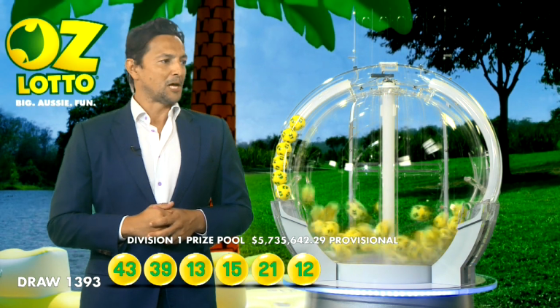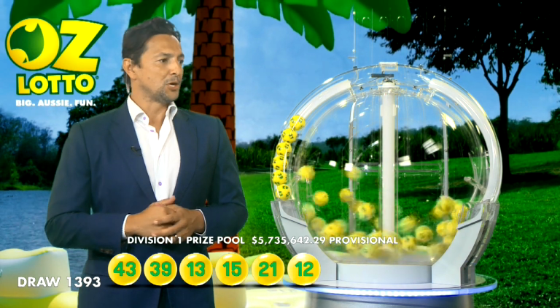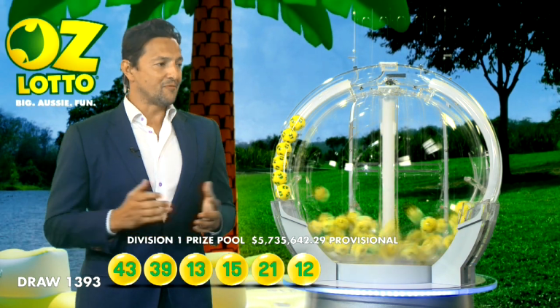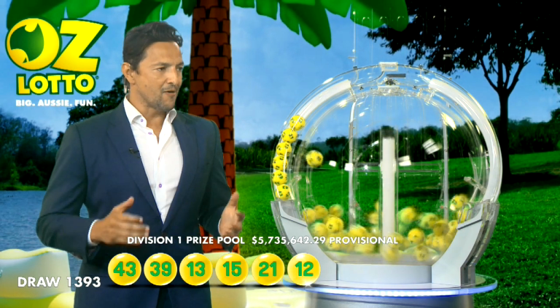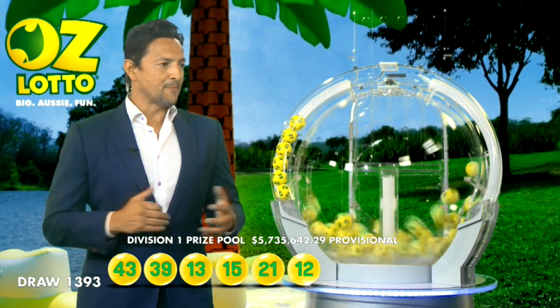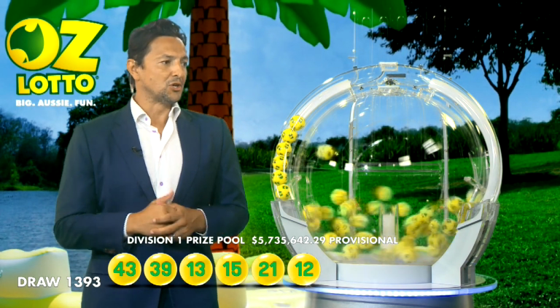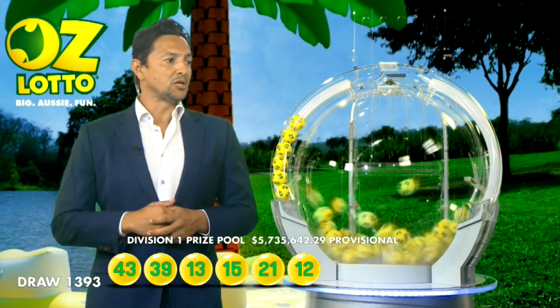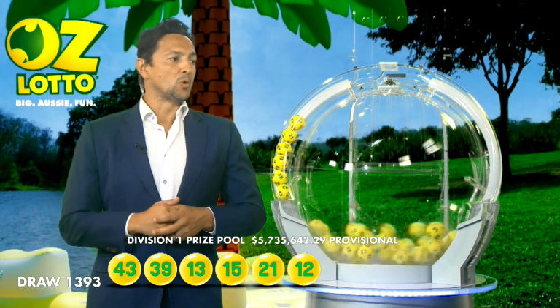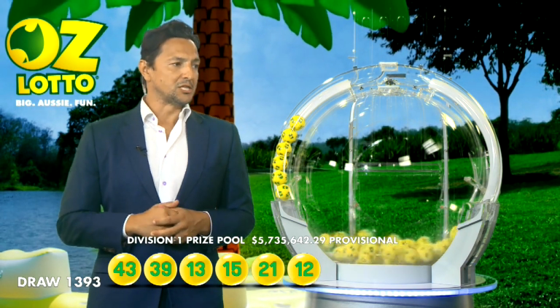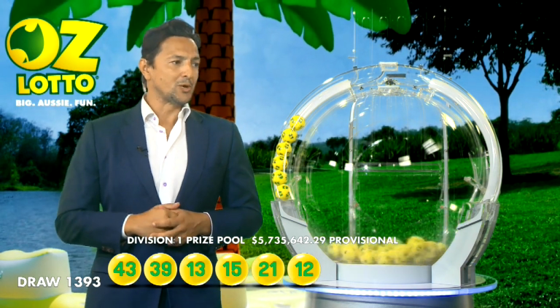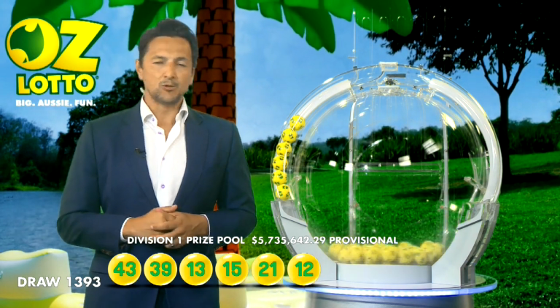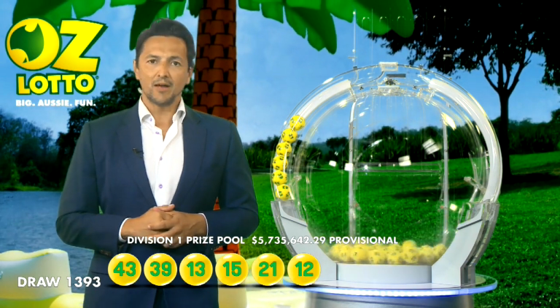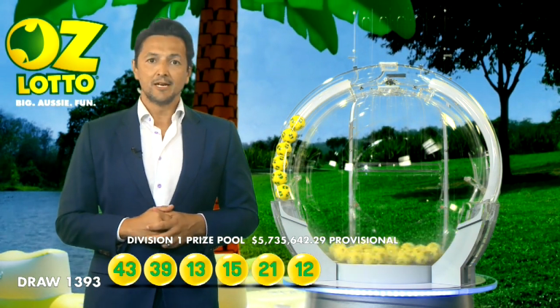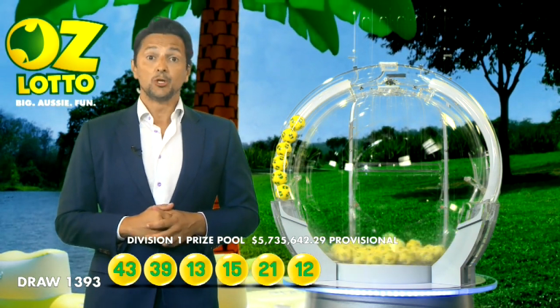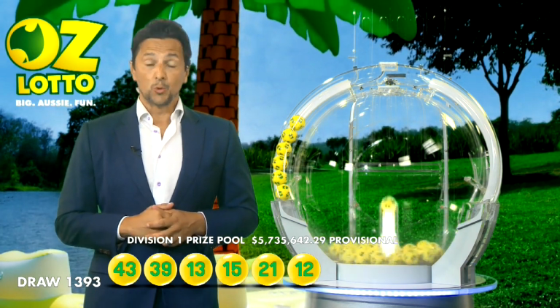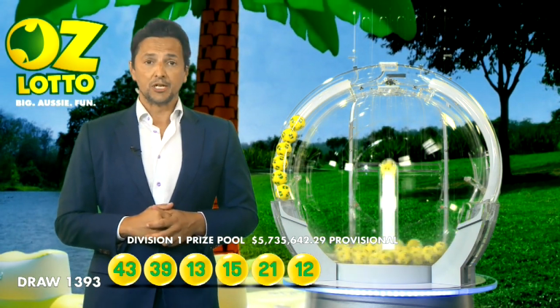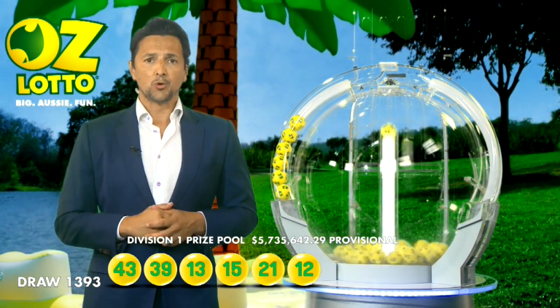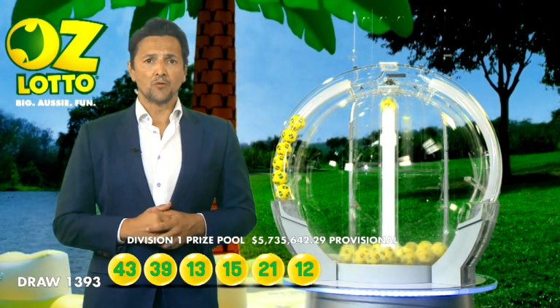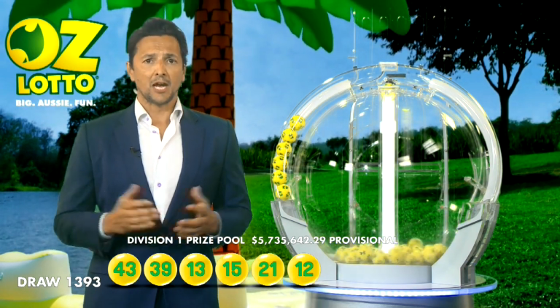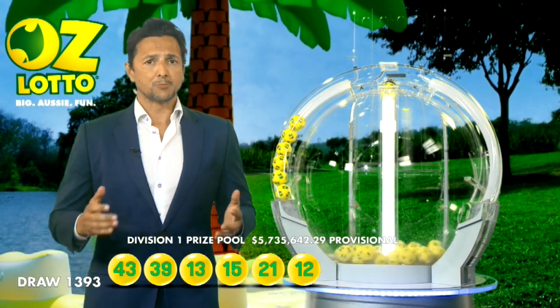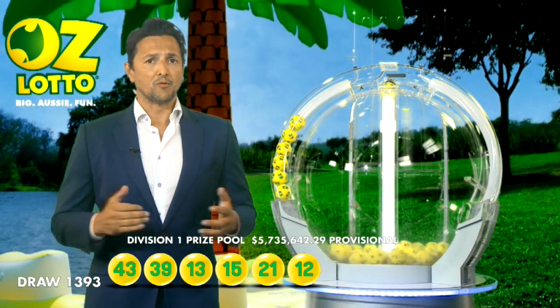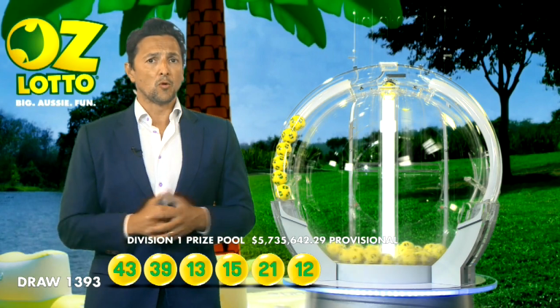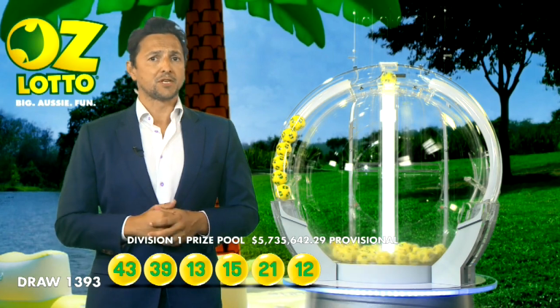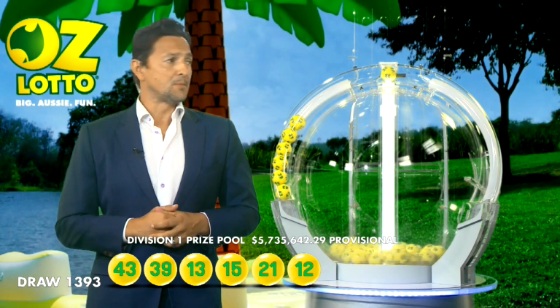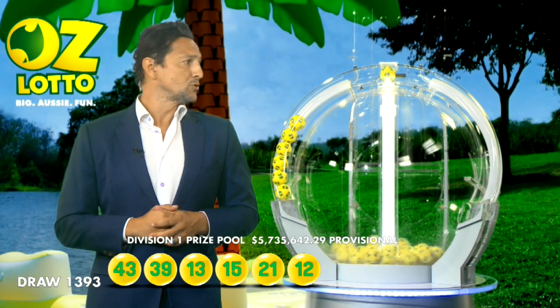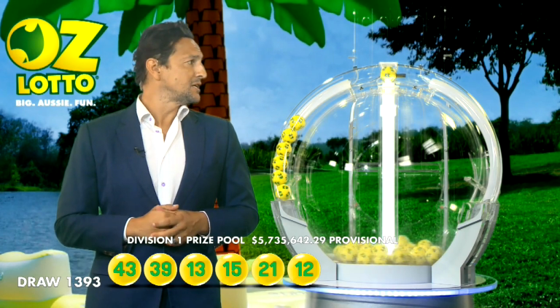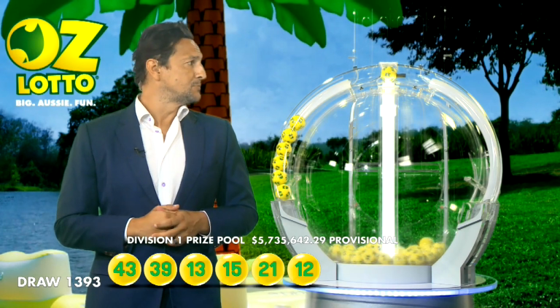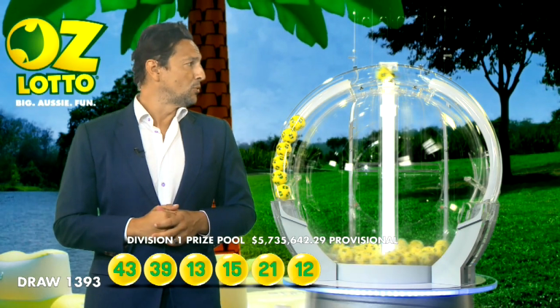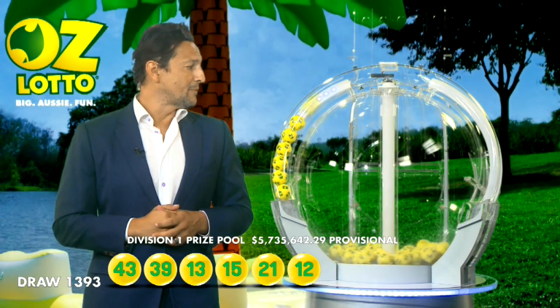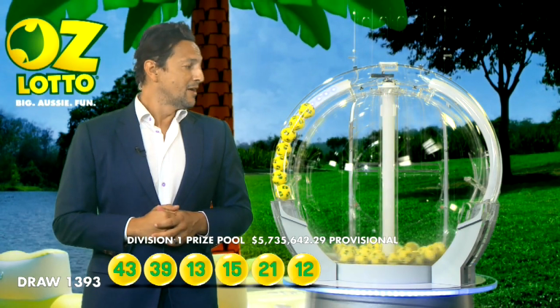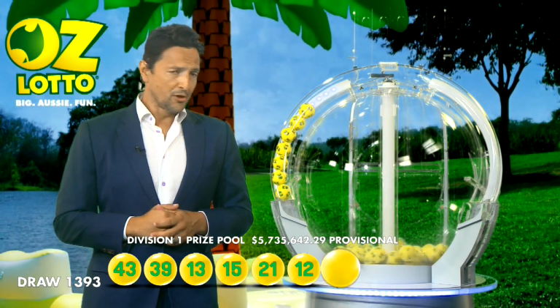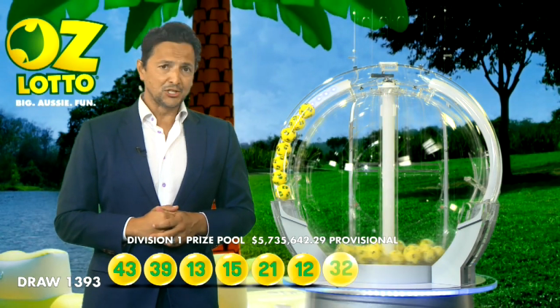Ladies and gentlemen, be very happy tonight. You will need 21, you will need 12. And the last ball before the supplementaries is ball number 32.